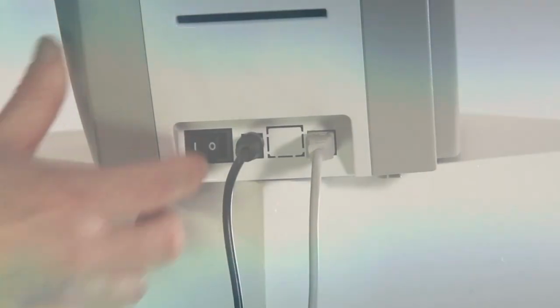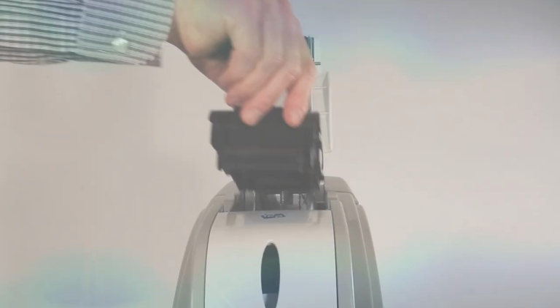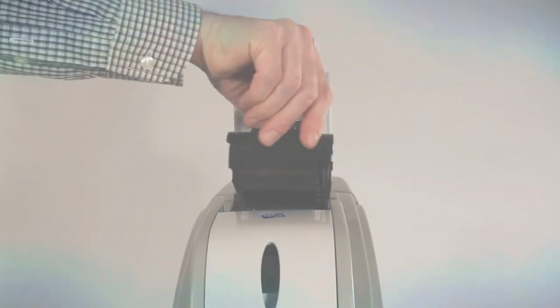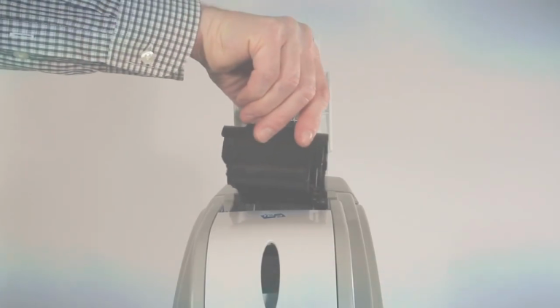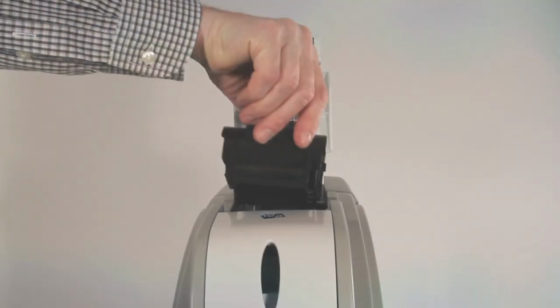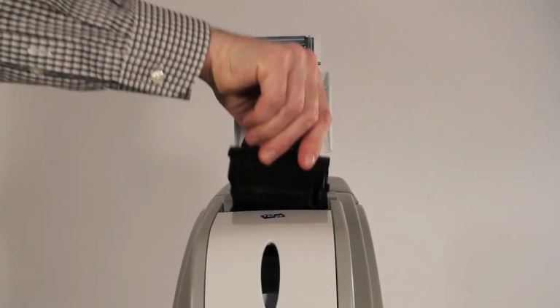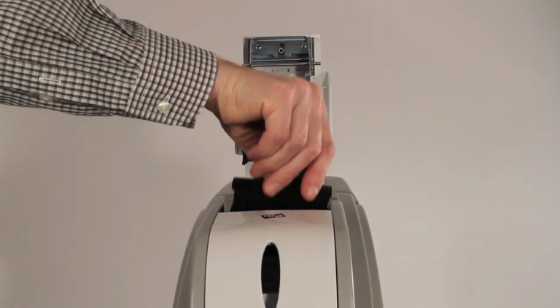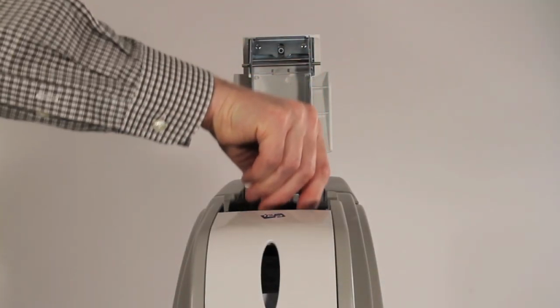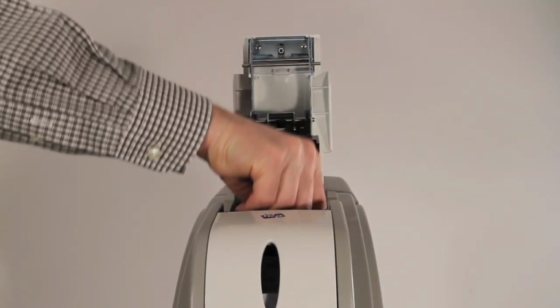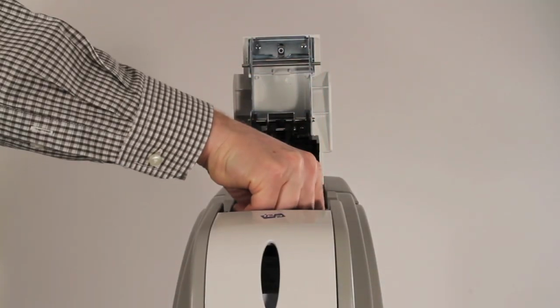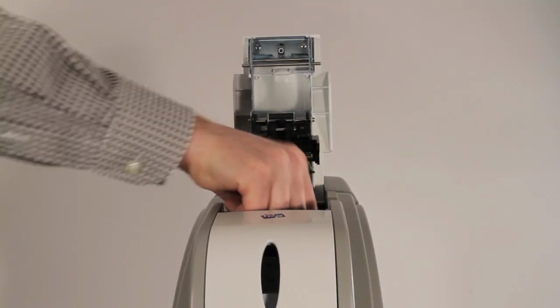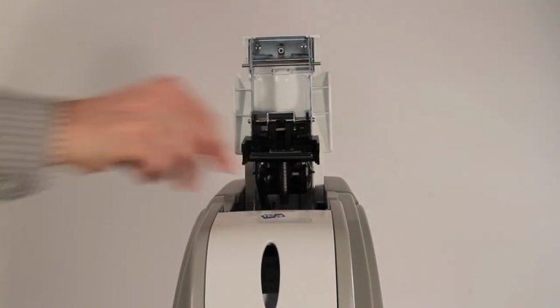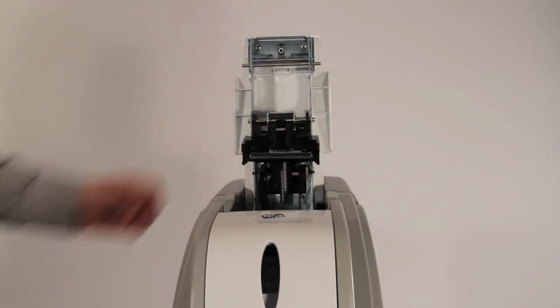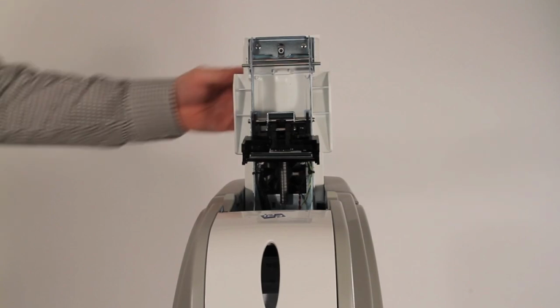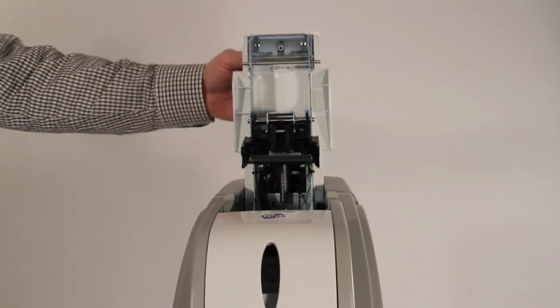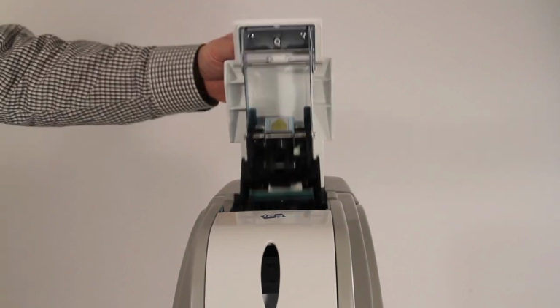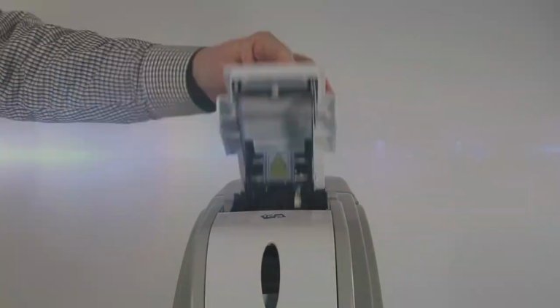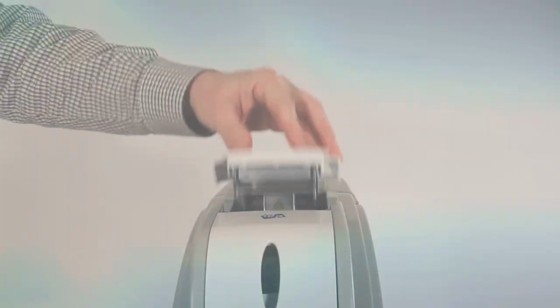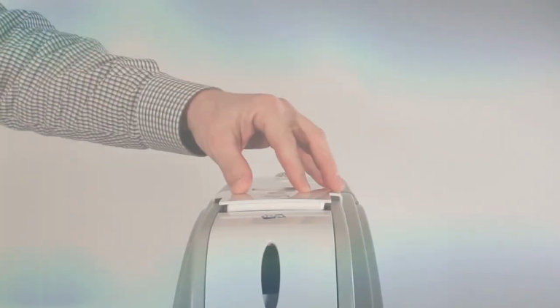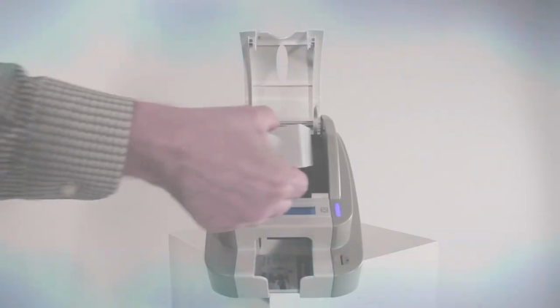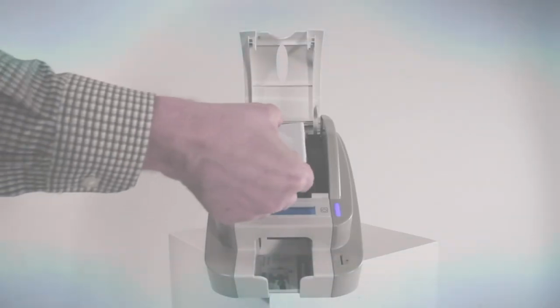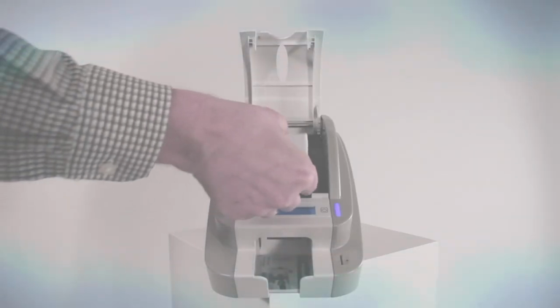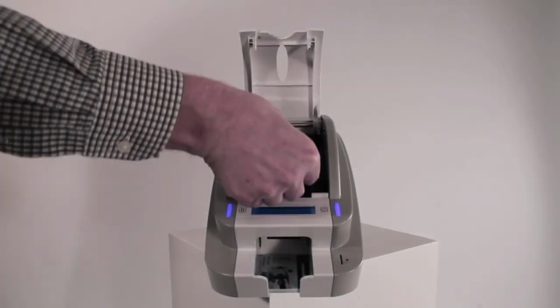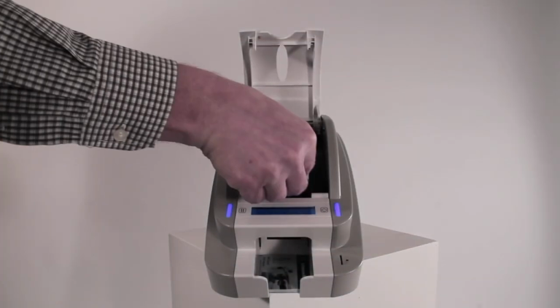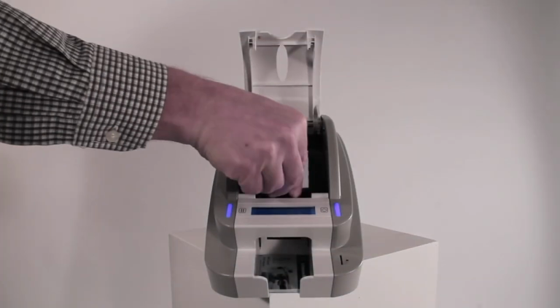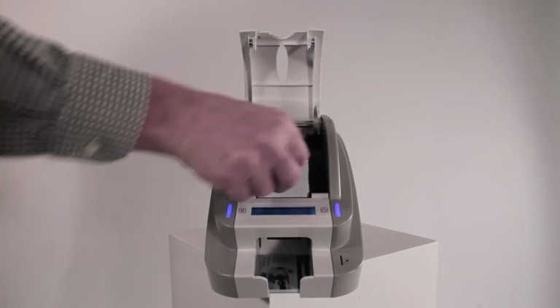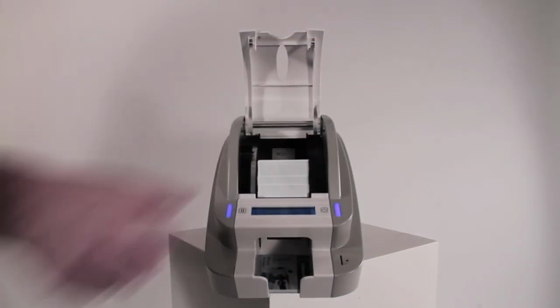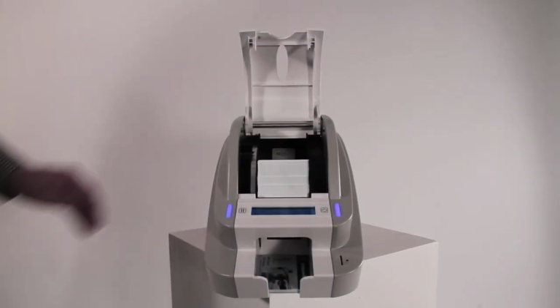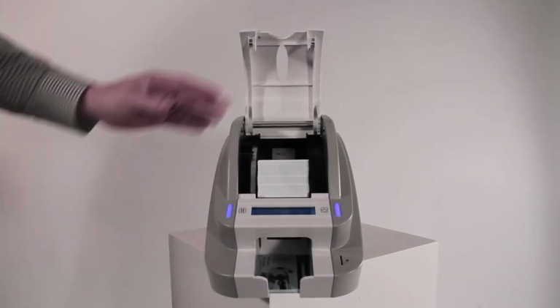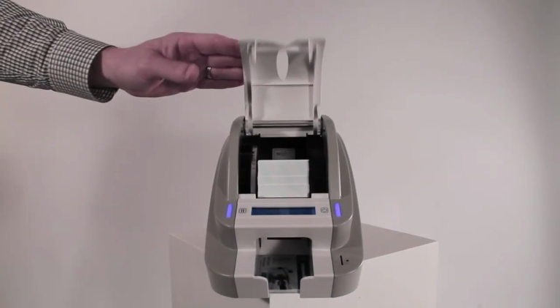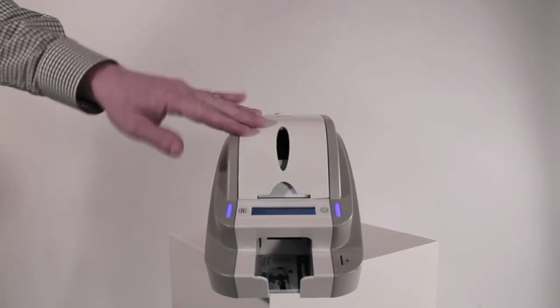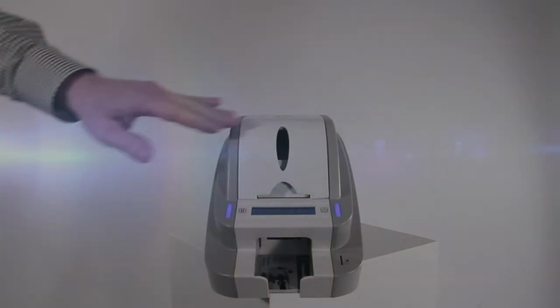The consumables are simple to load with a drop-in ribbon and convenient front-in, front-out loading and exiting of printed cards.